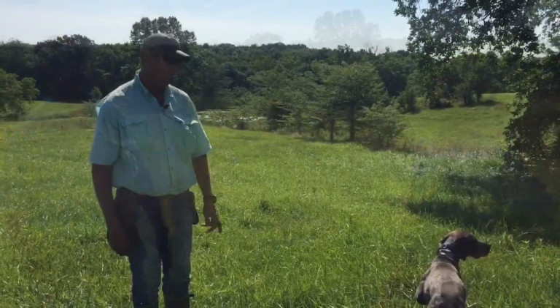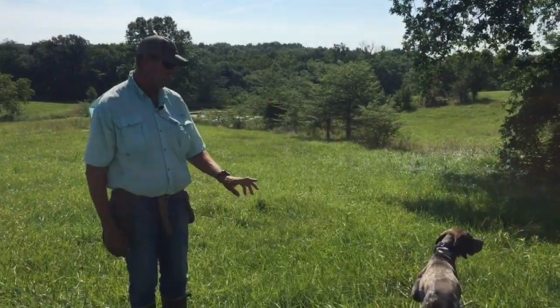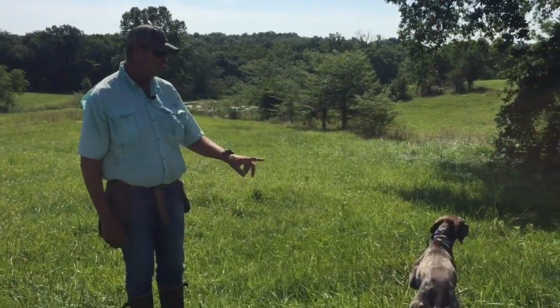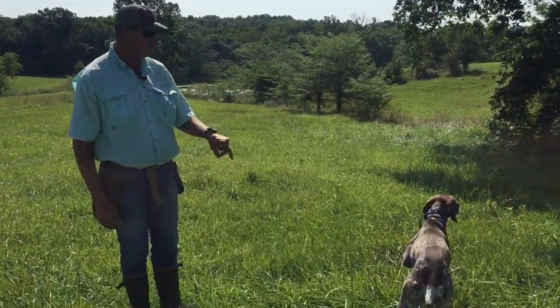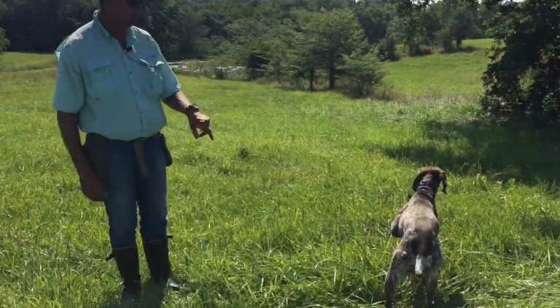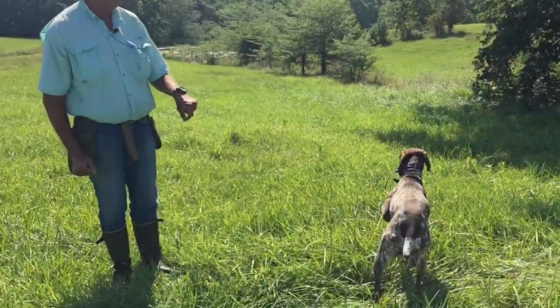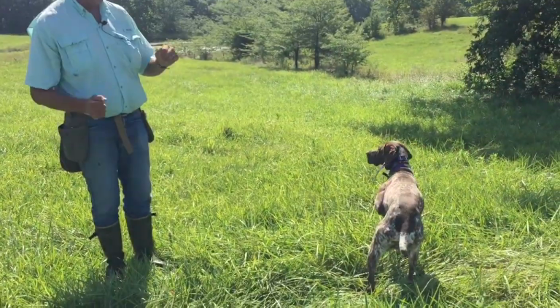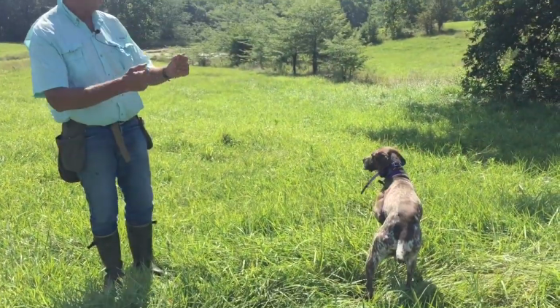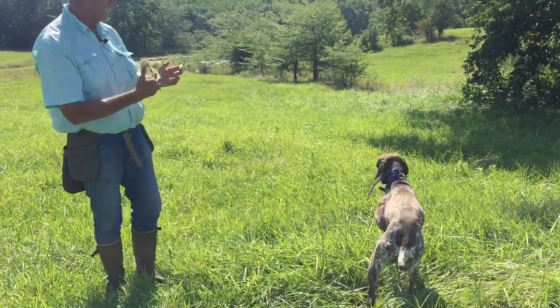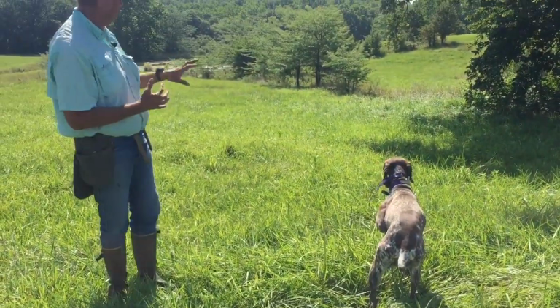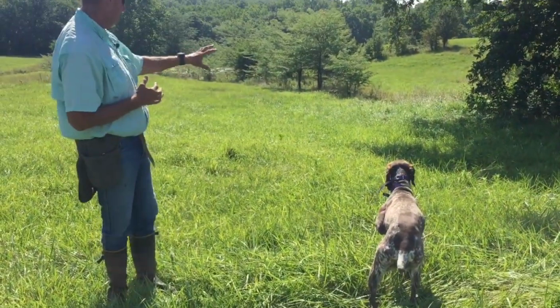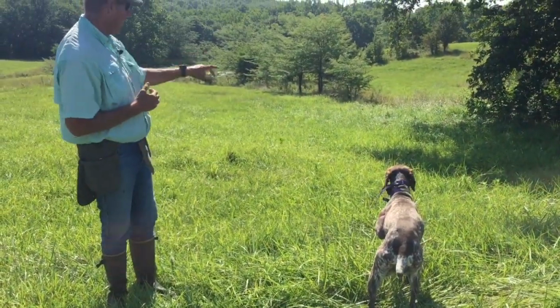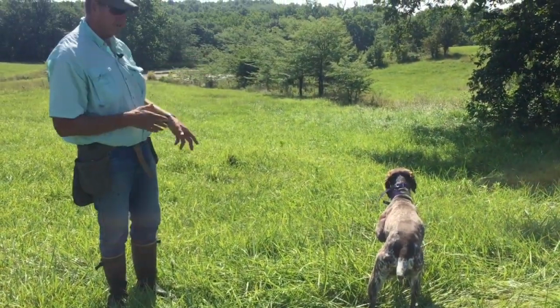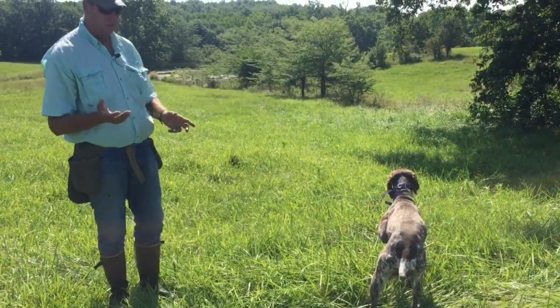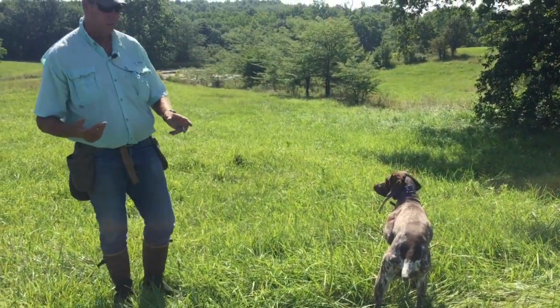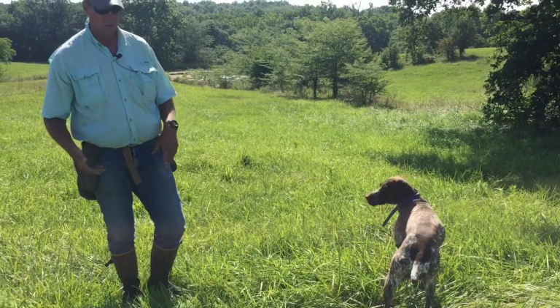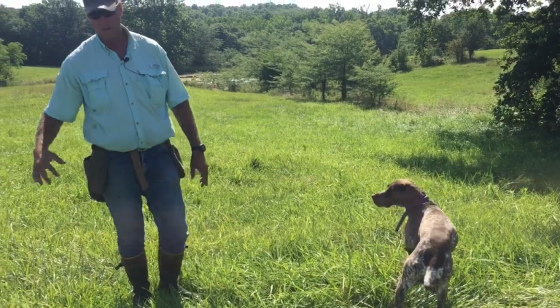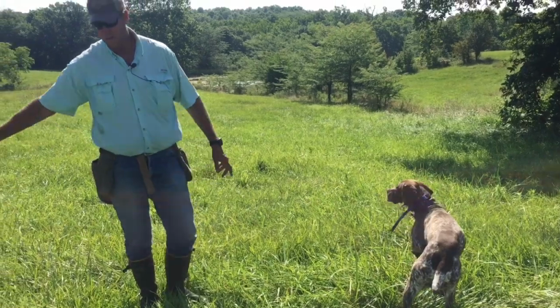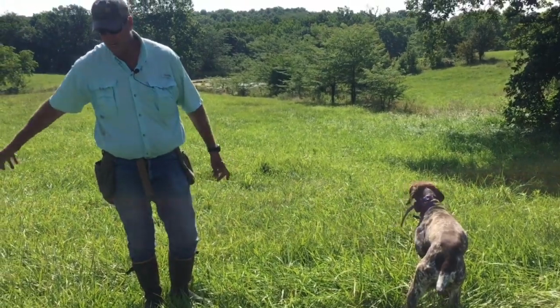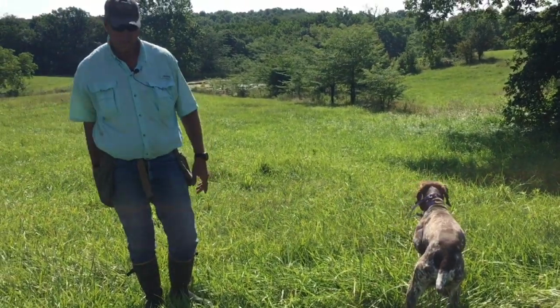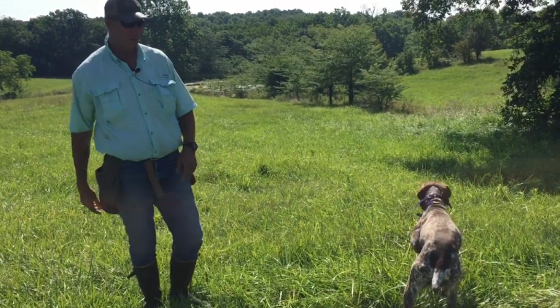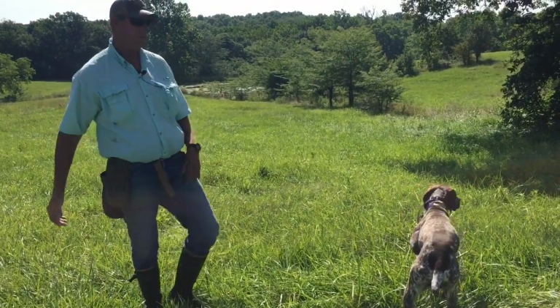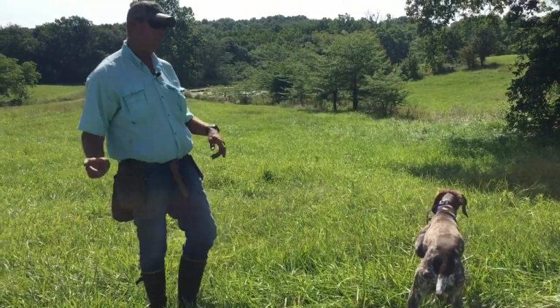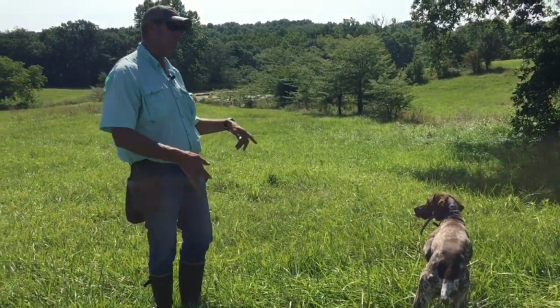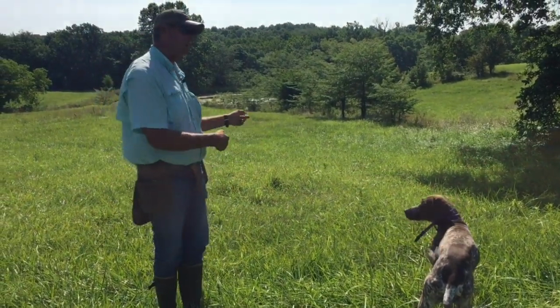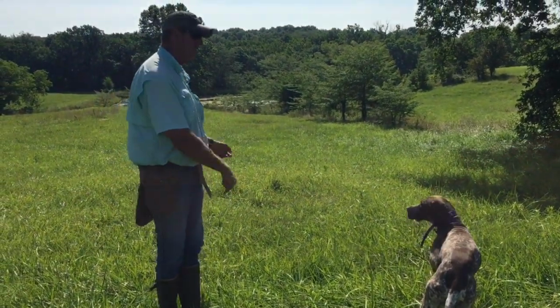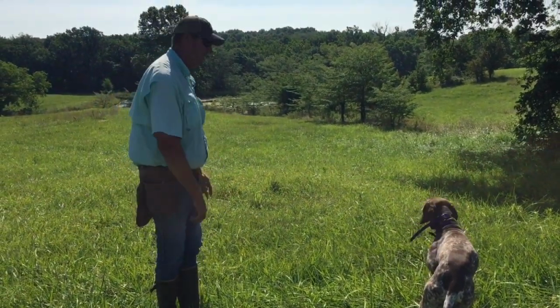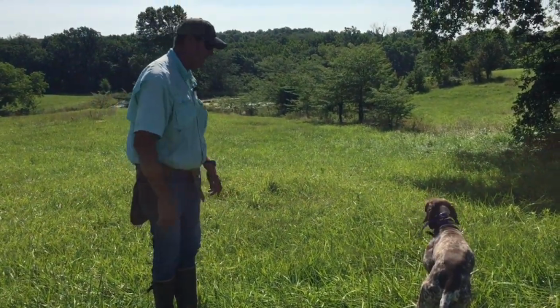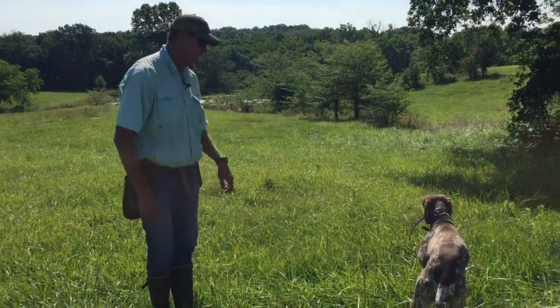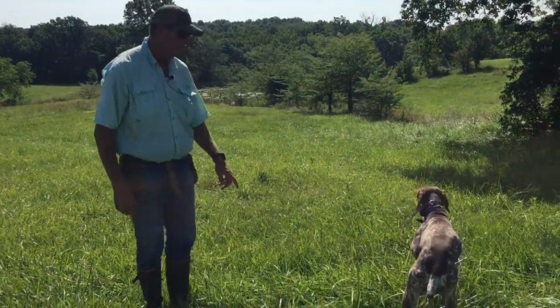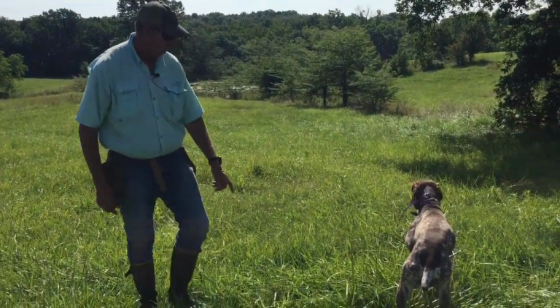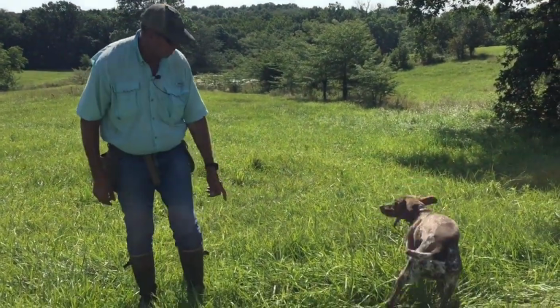This is Whiskey. We are out of the area where we started just a little bit. We're going to turn her loose out here, let her run around, and we'll see if she hits the track and what she does. Whiskey!